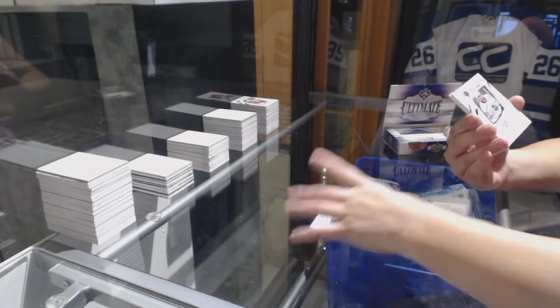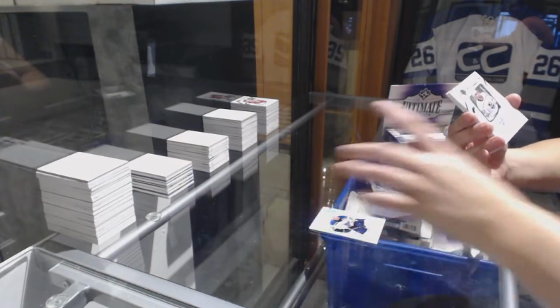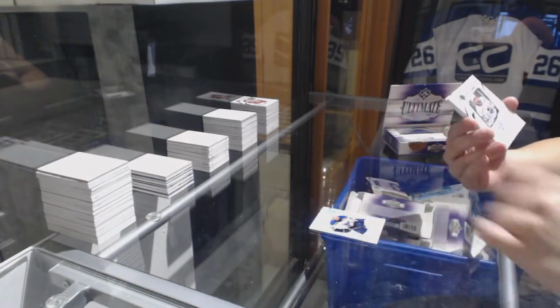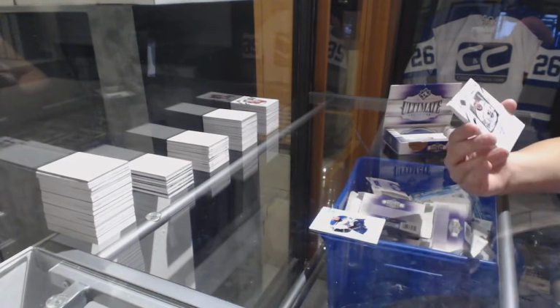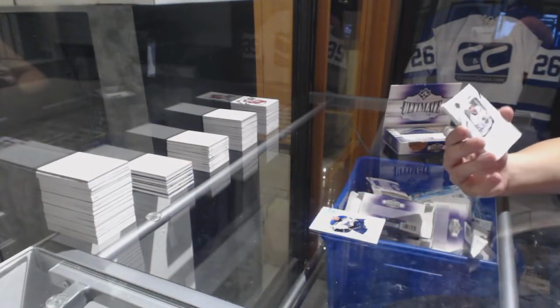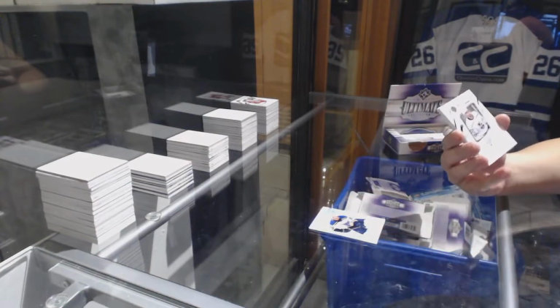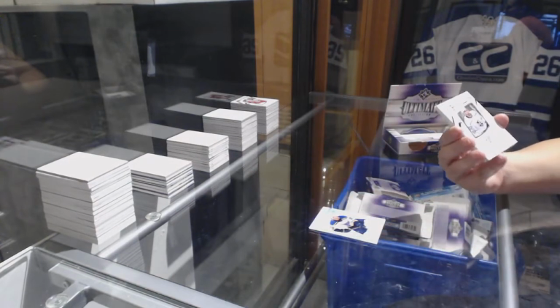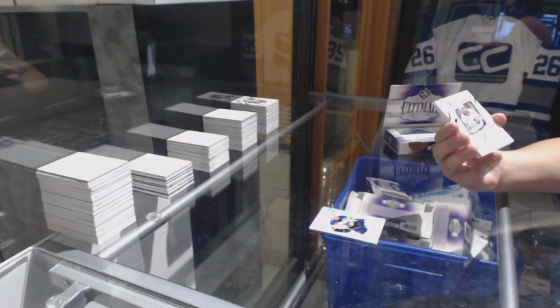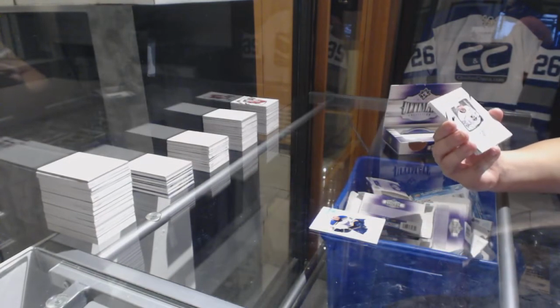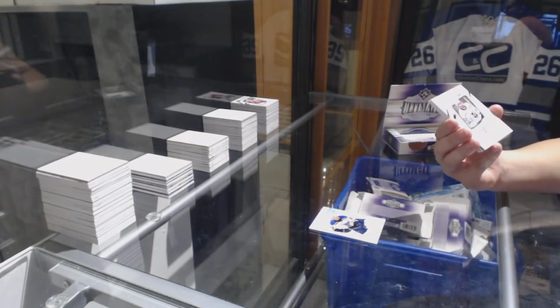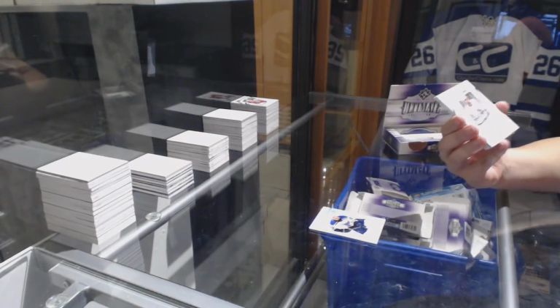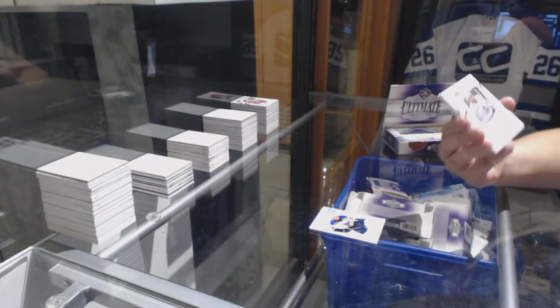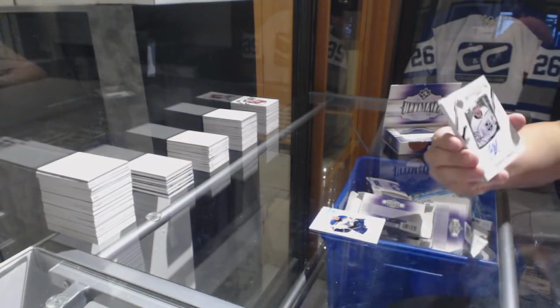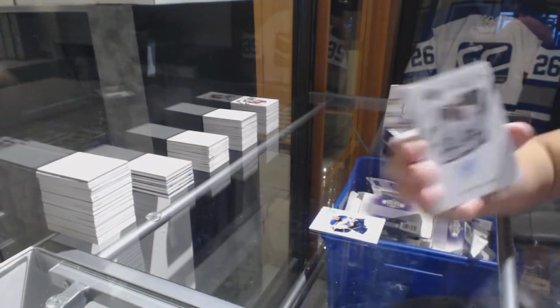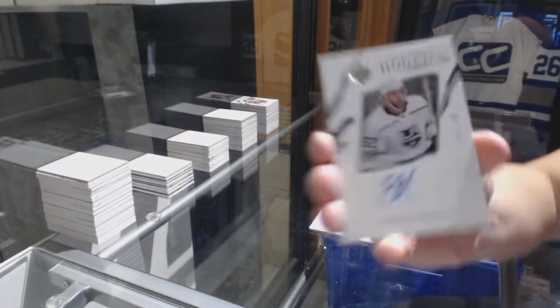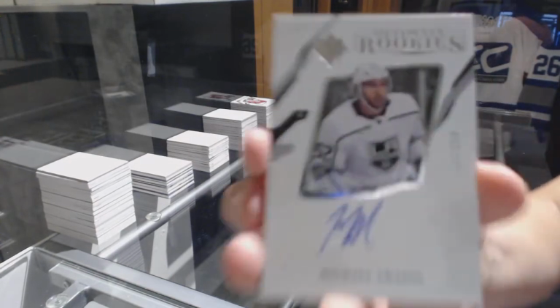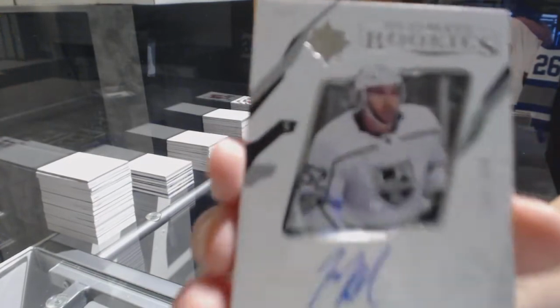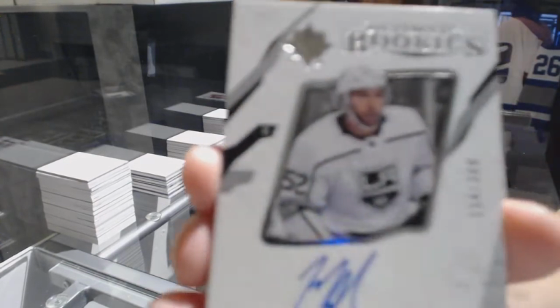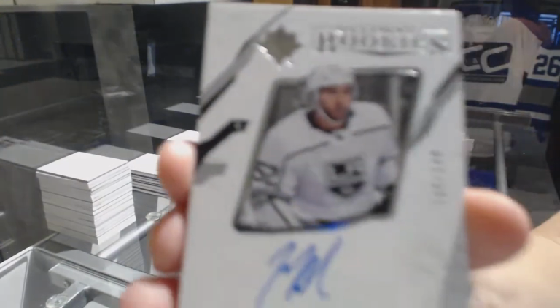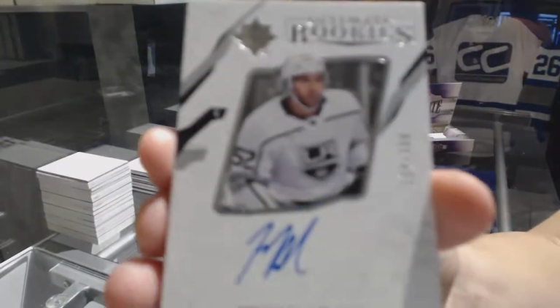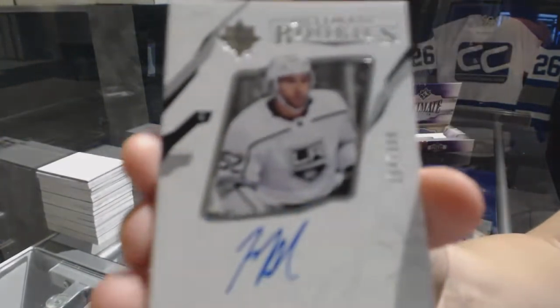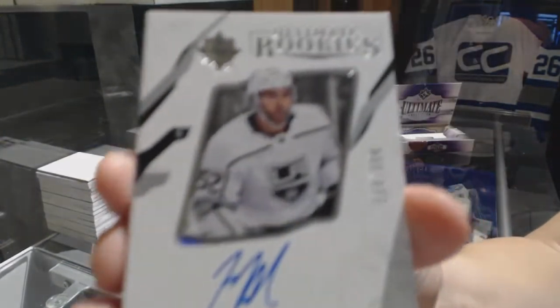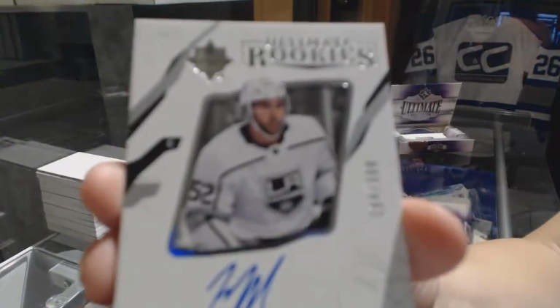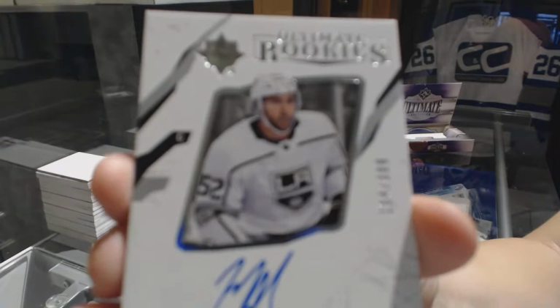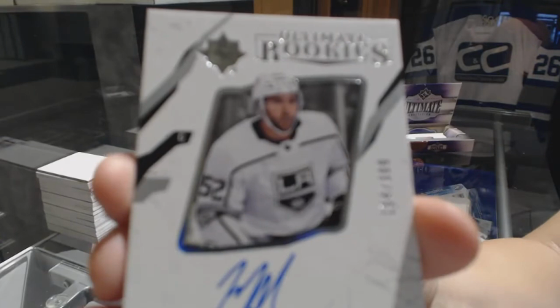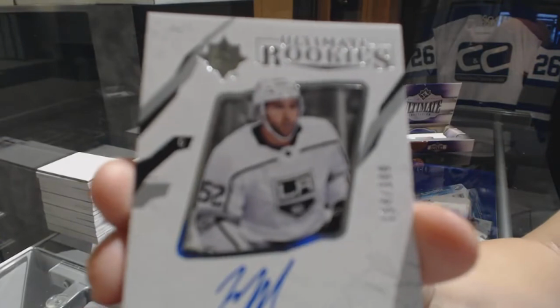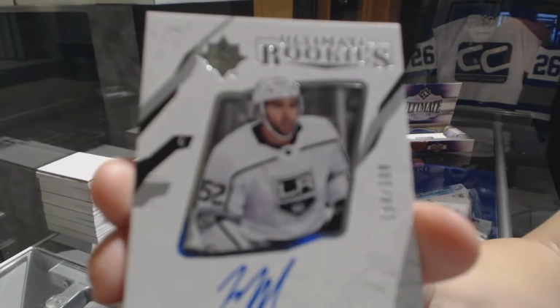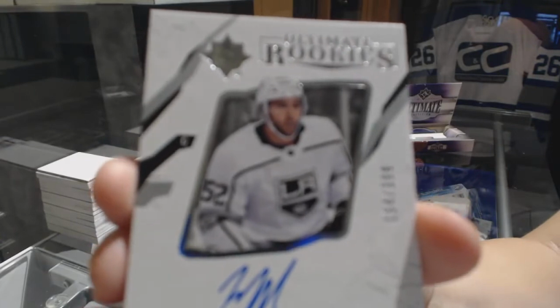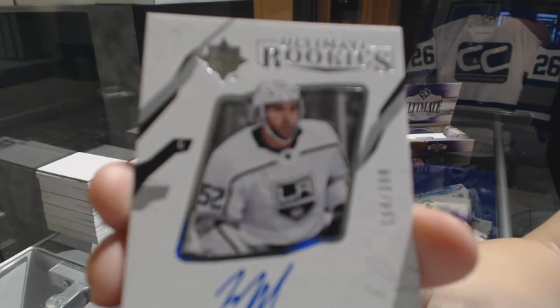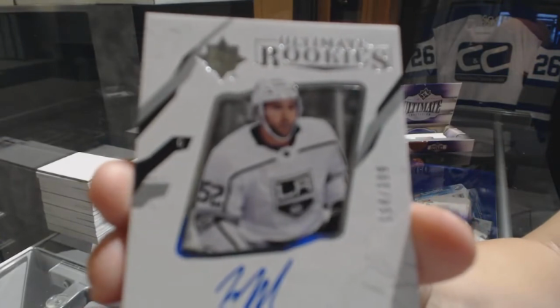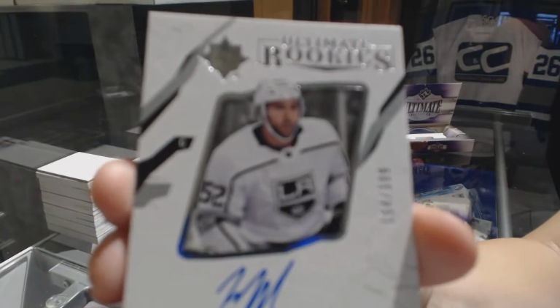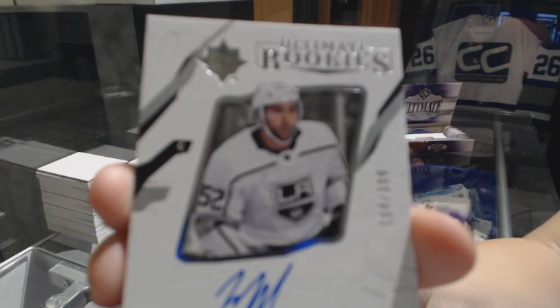Rookie auto numbered to 399 for the LA Kings, Michael Amadio.